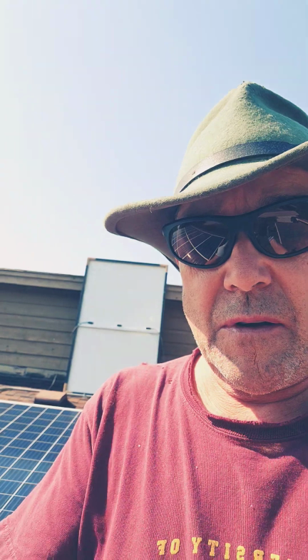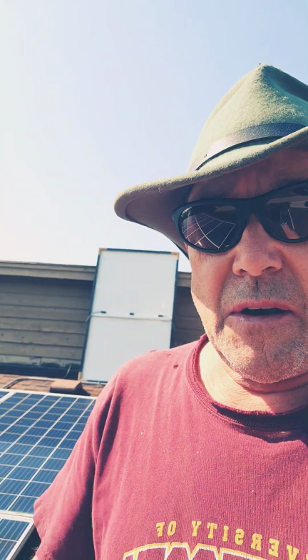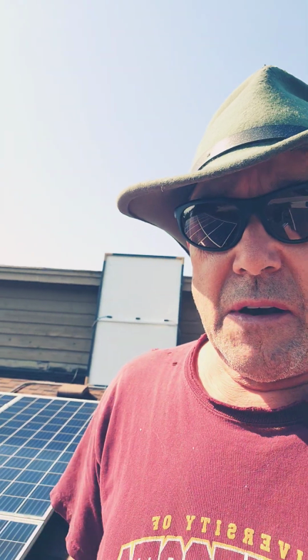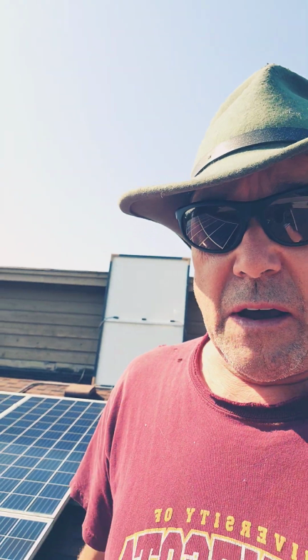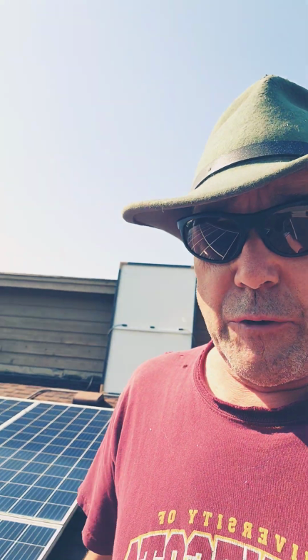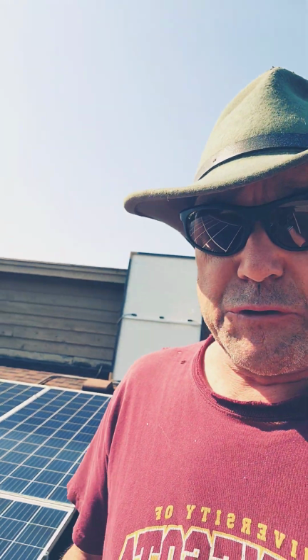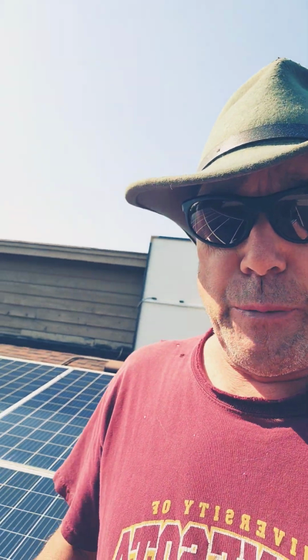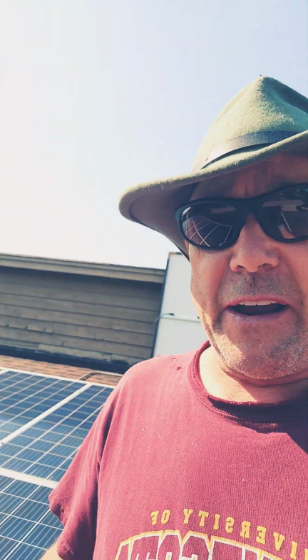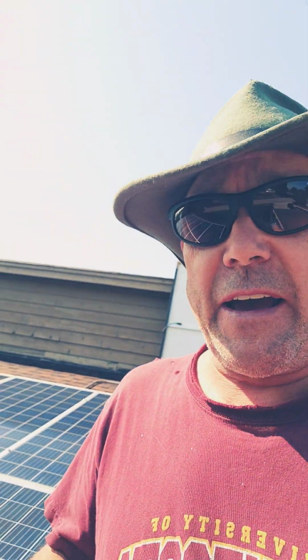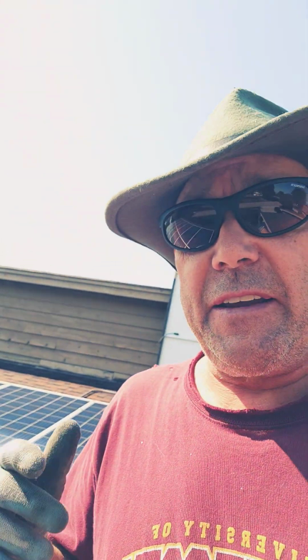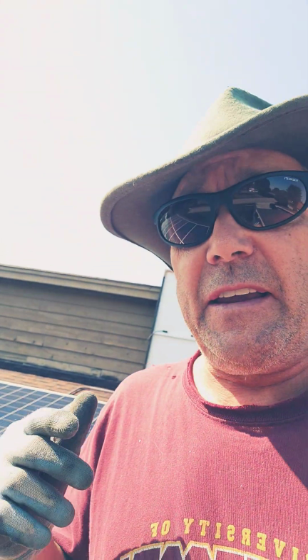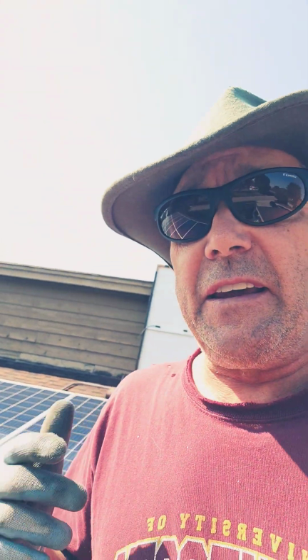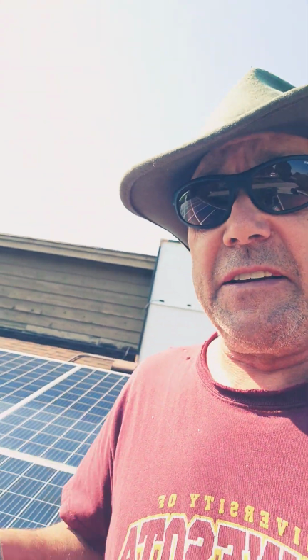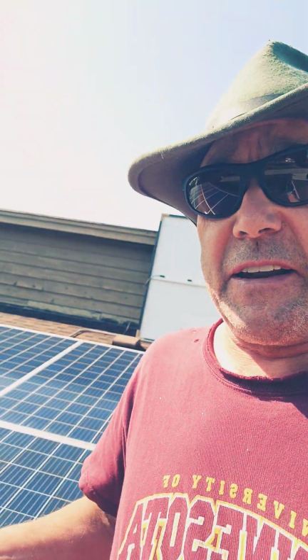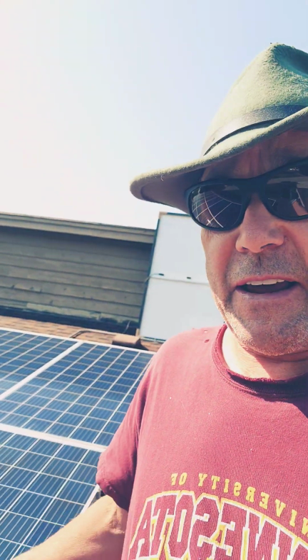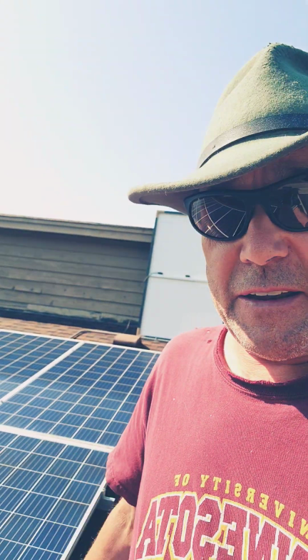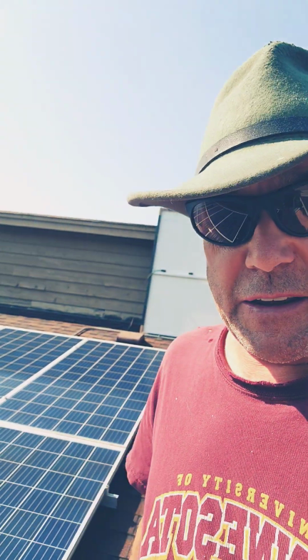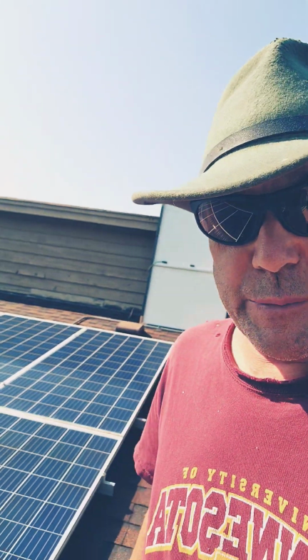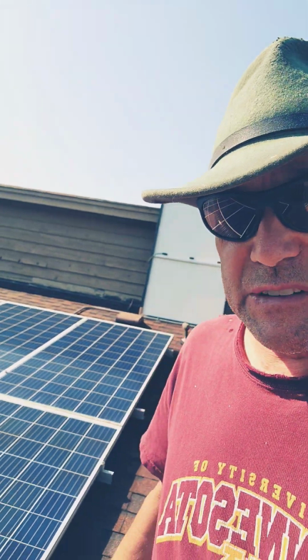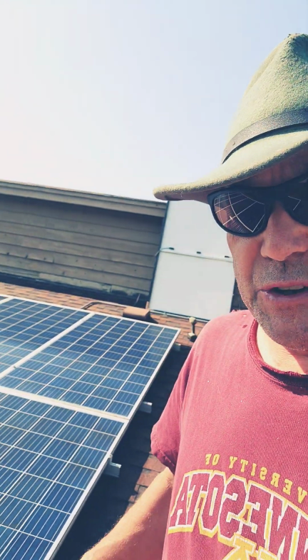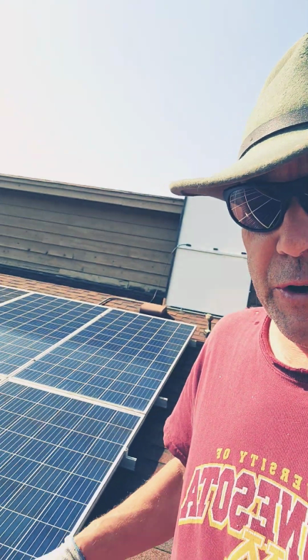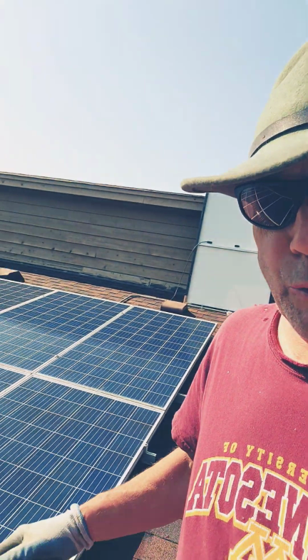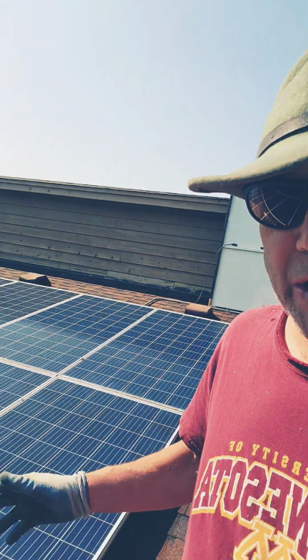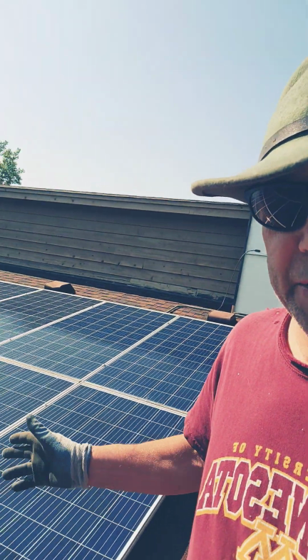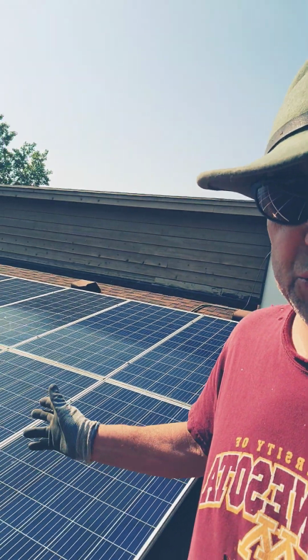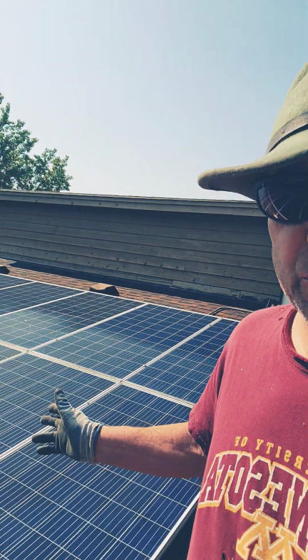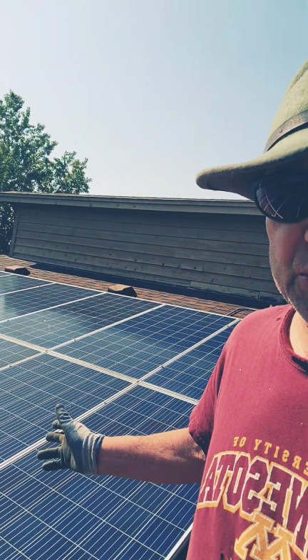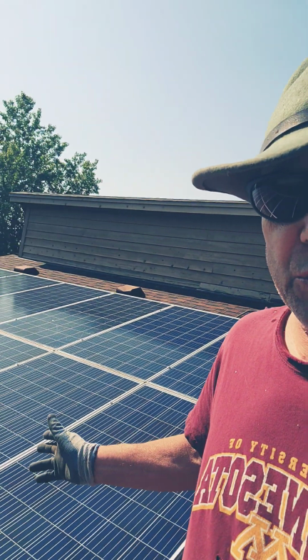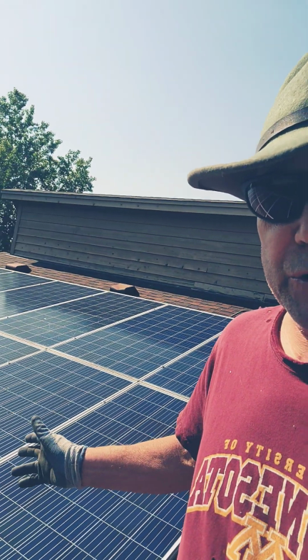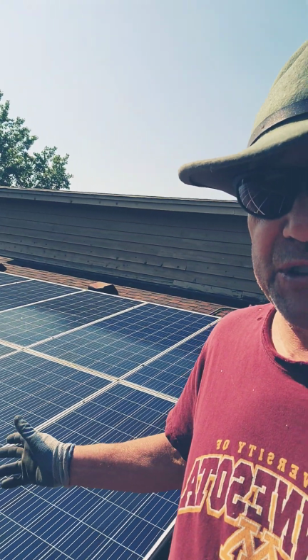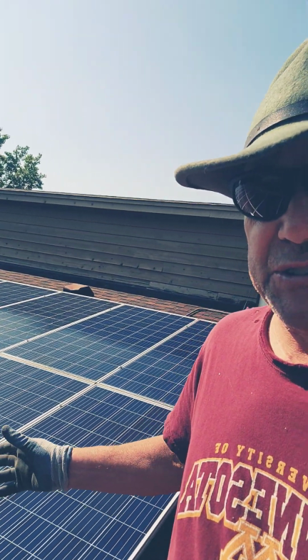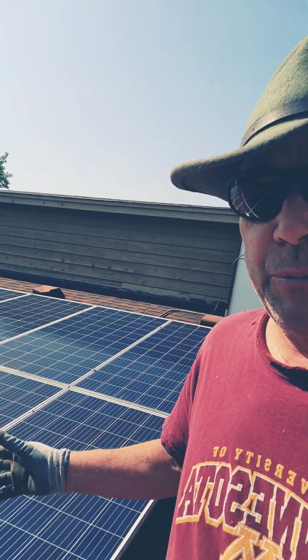Hey folks, Turbine Guy in Eagan, Minnesota, where we got an issue with the solar system.